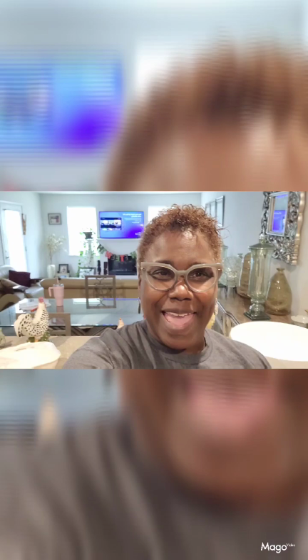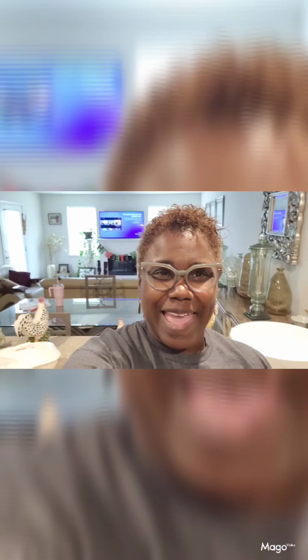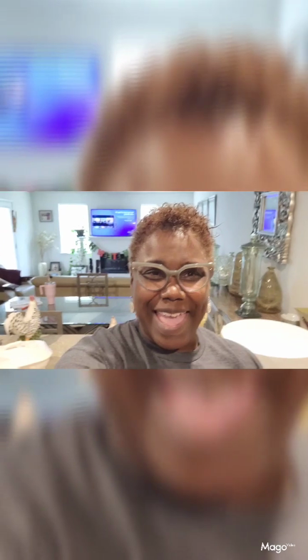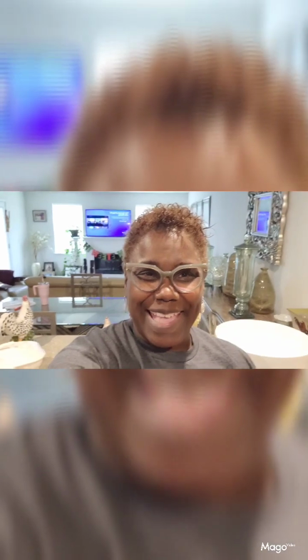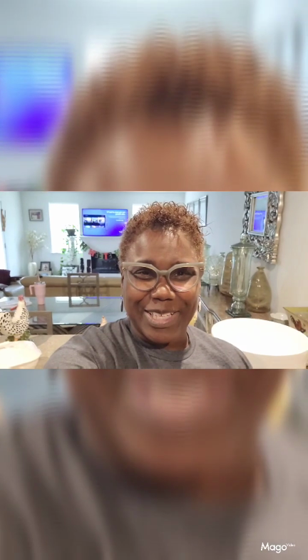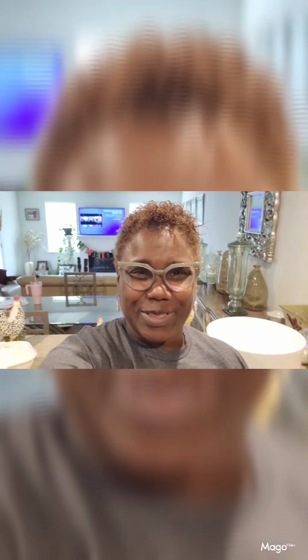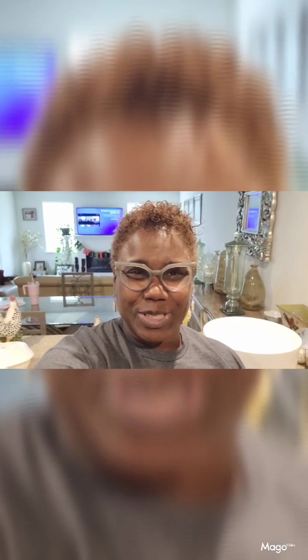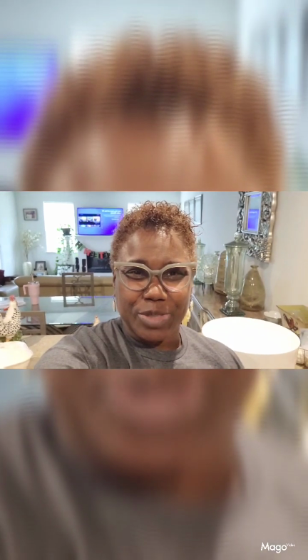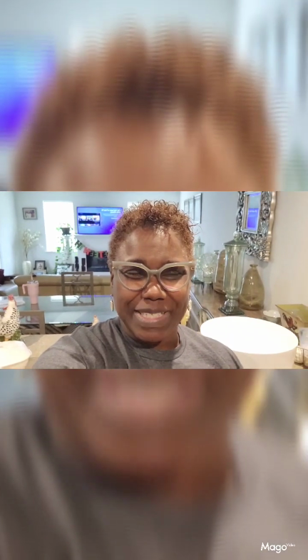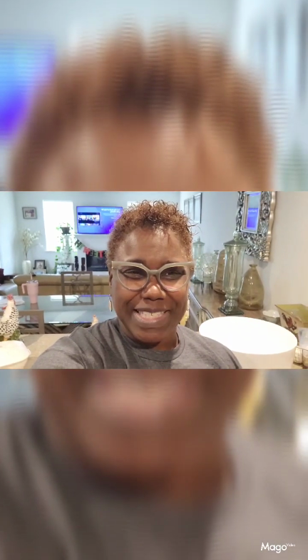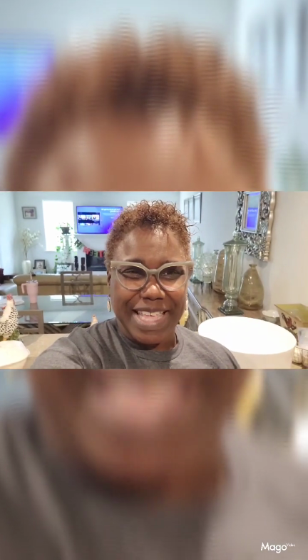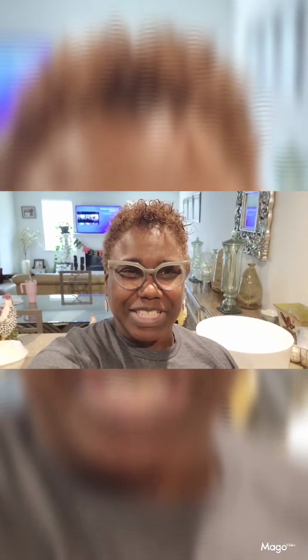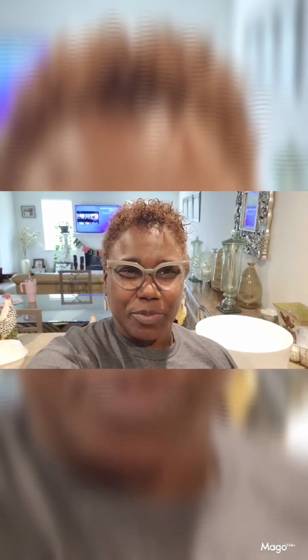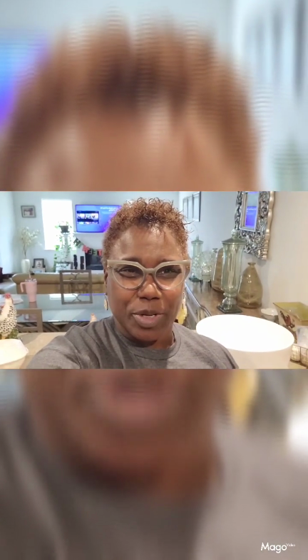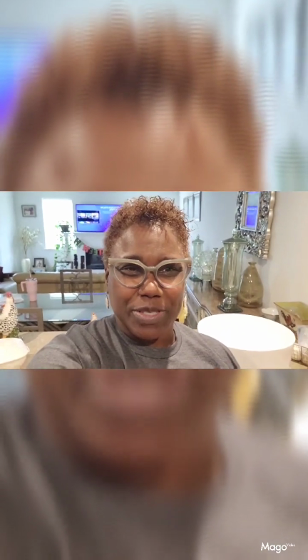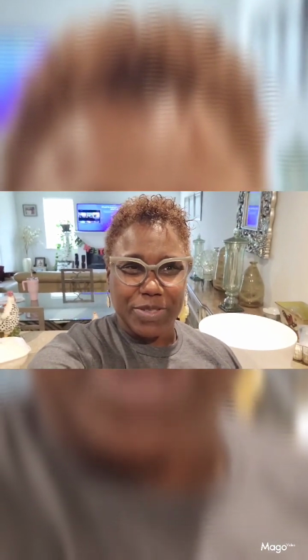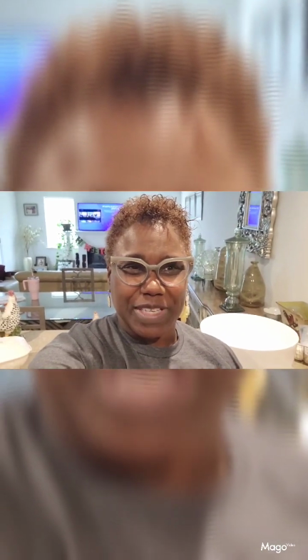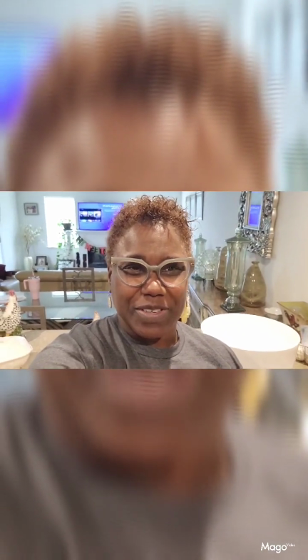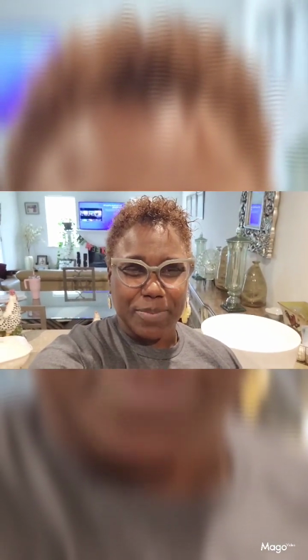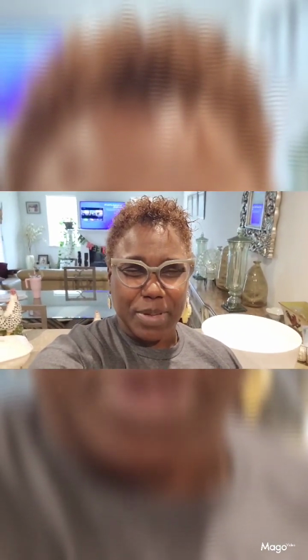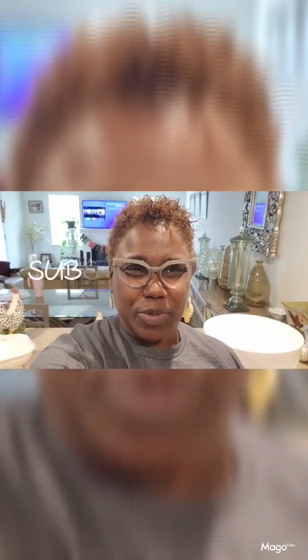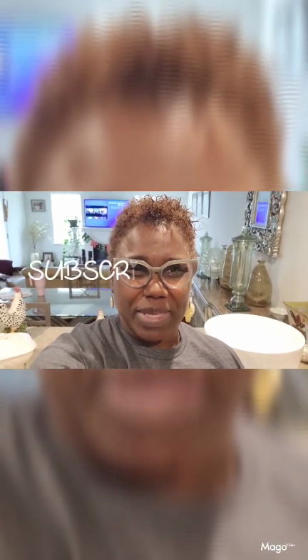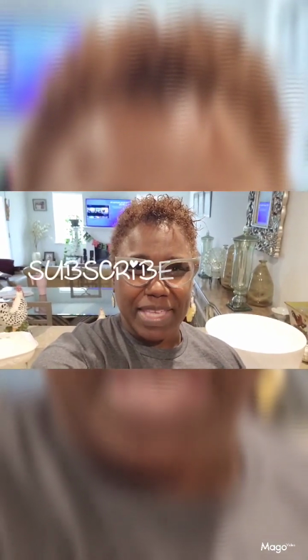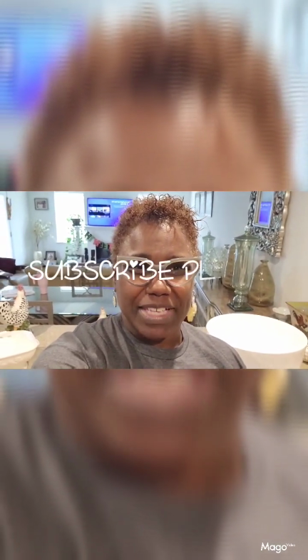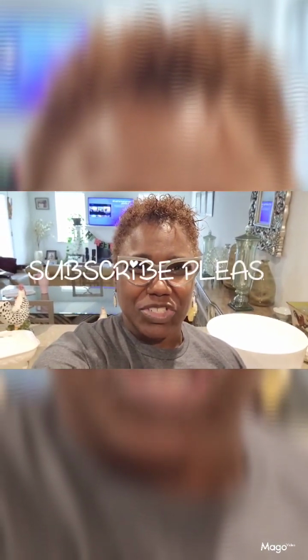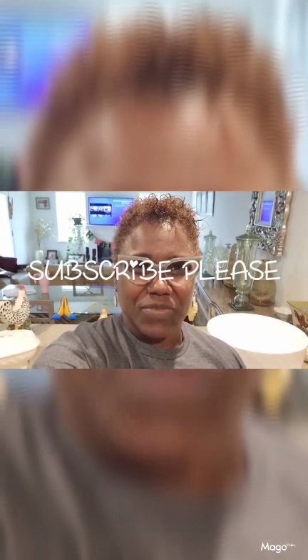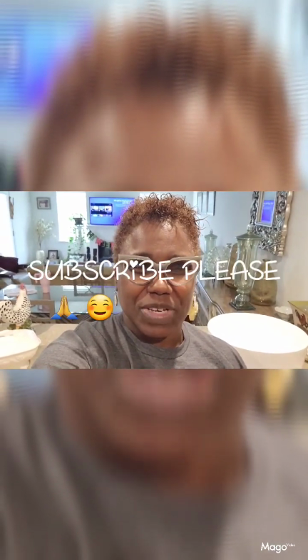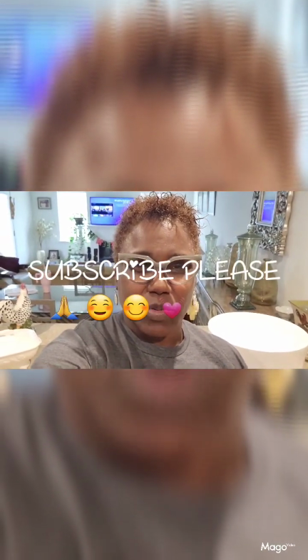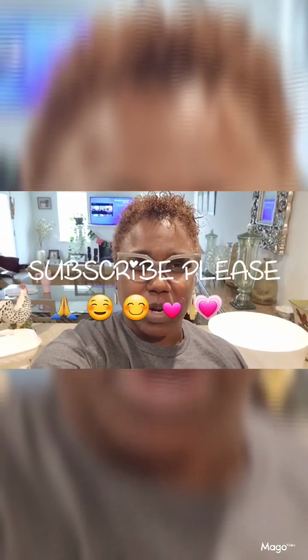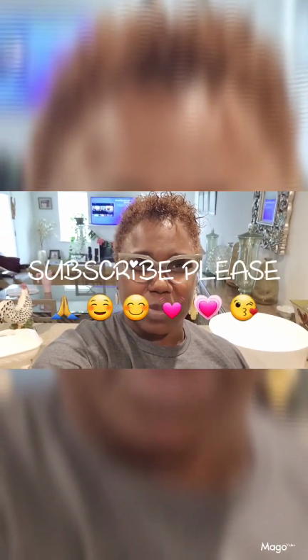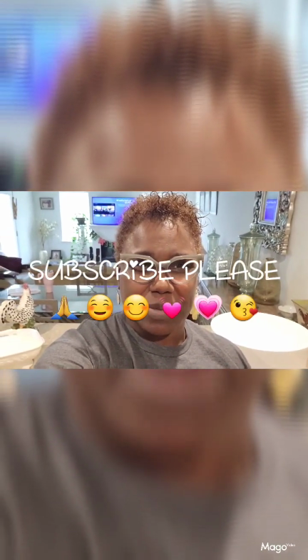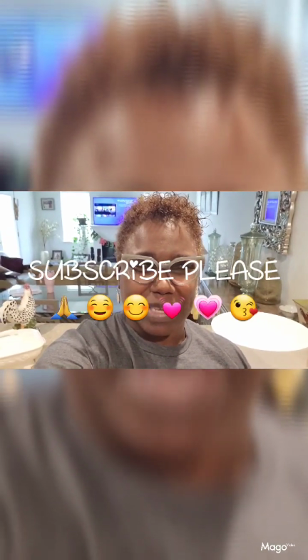Hey YouTube, this is Catching Up with Crystal. Can you keep up with me? Because you never know where I'm going to be.